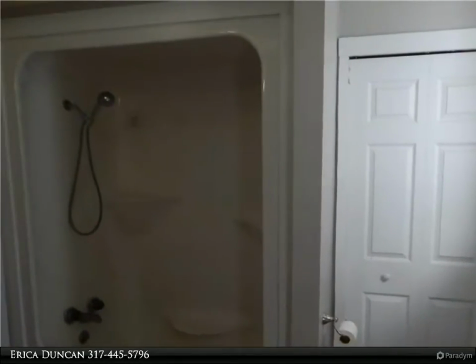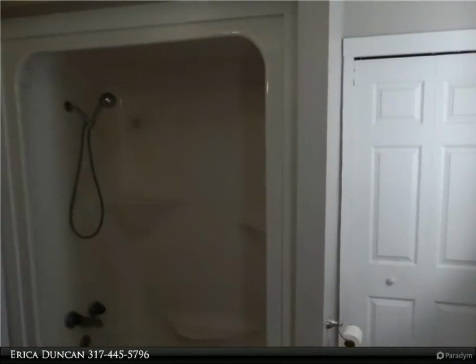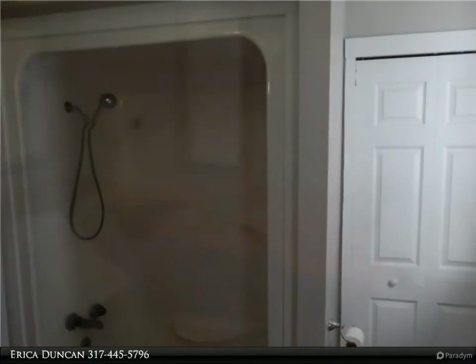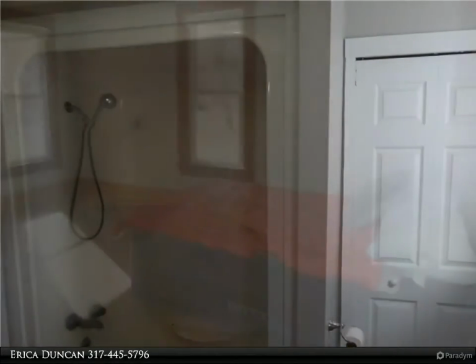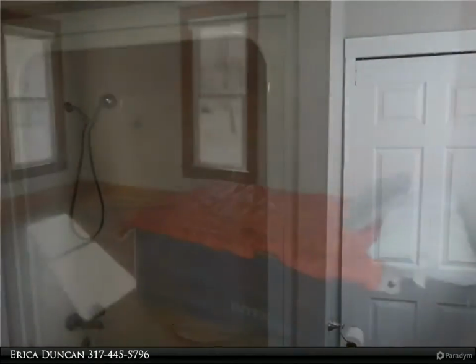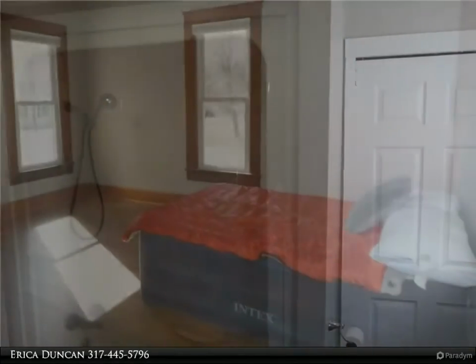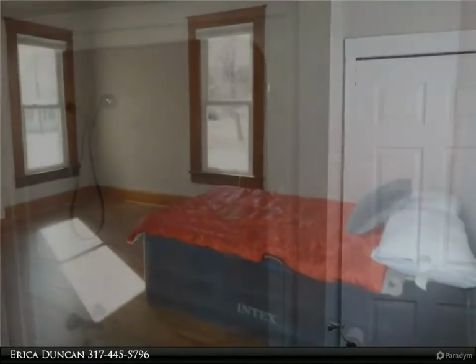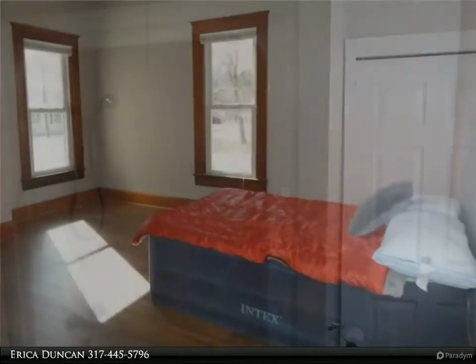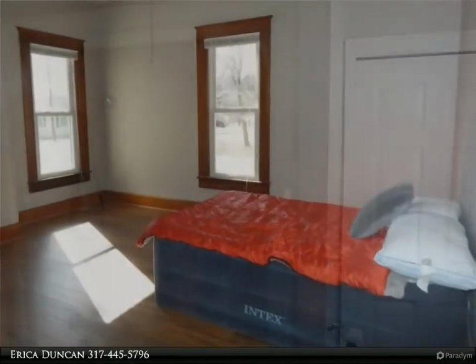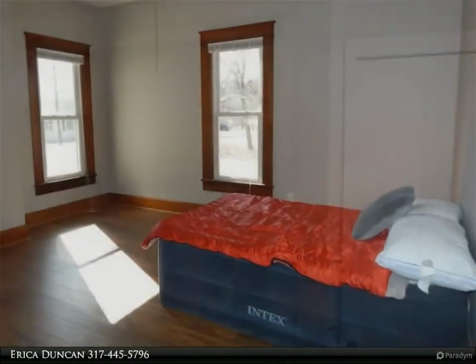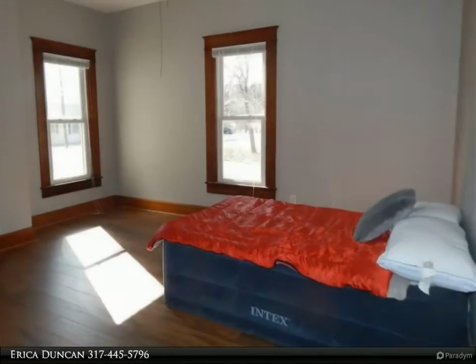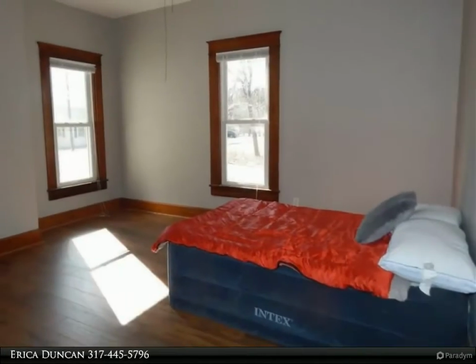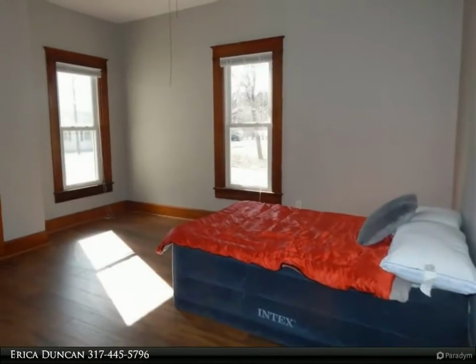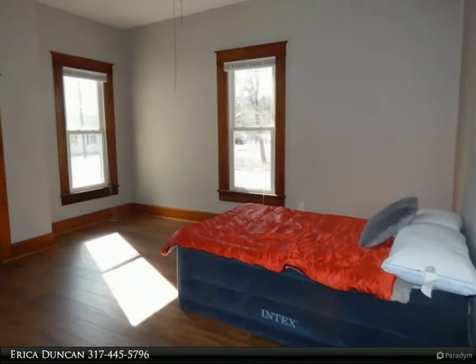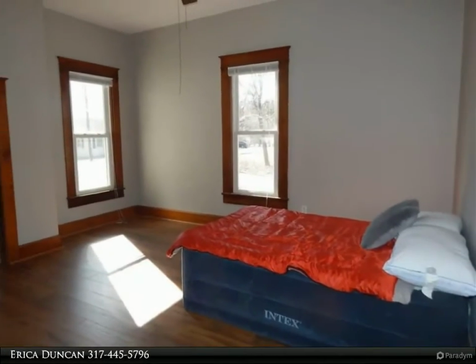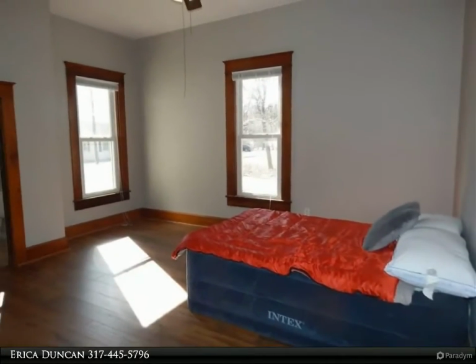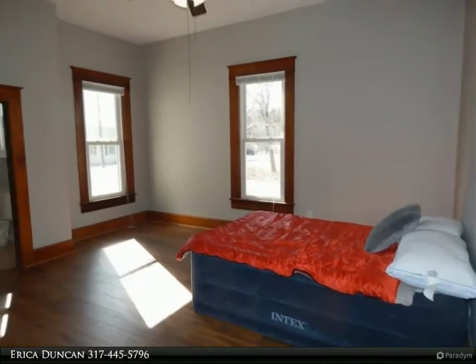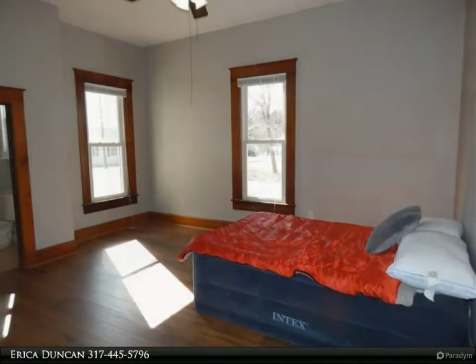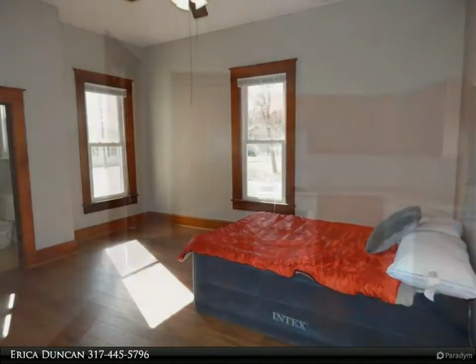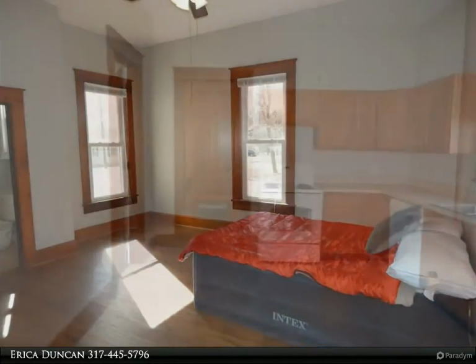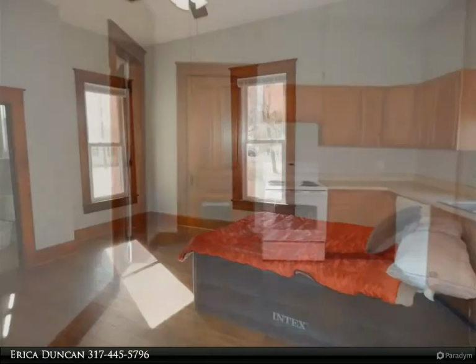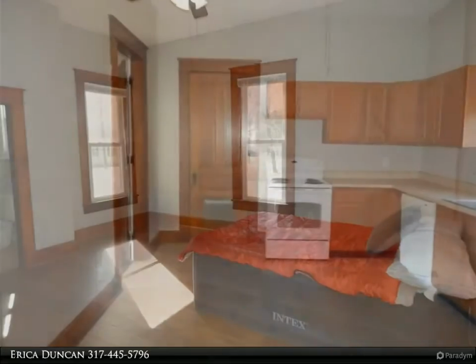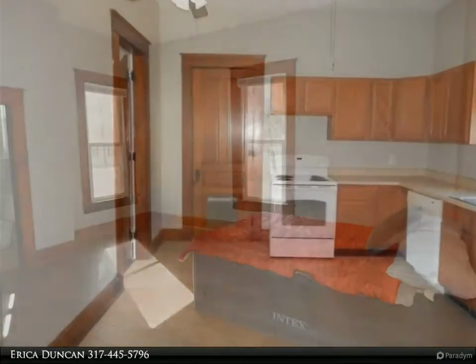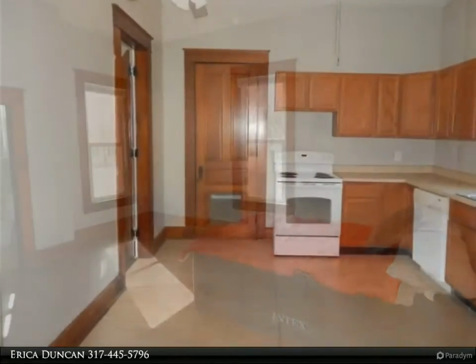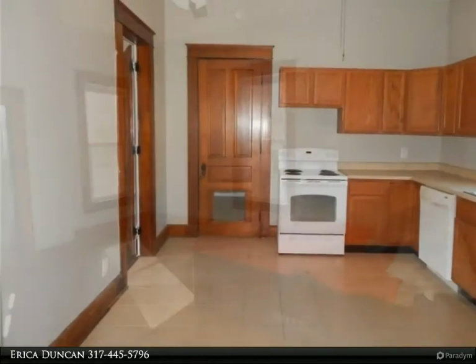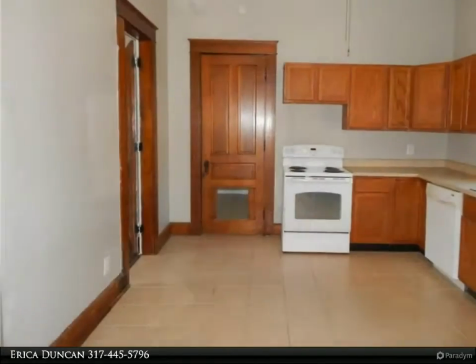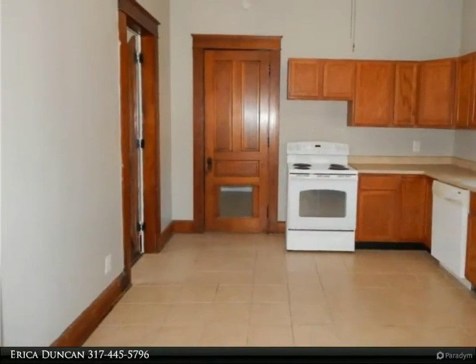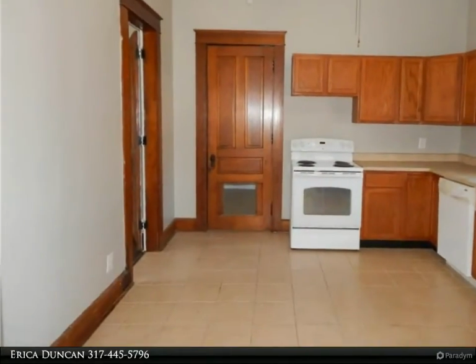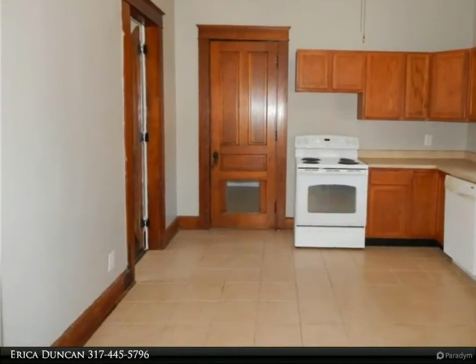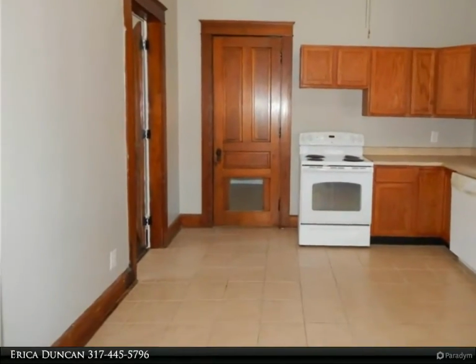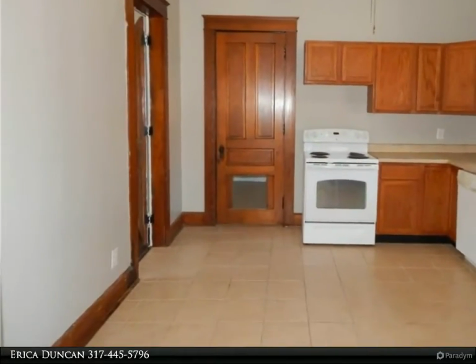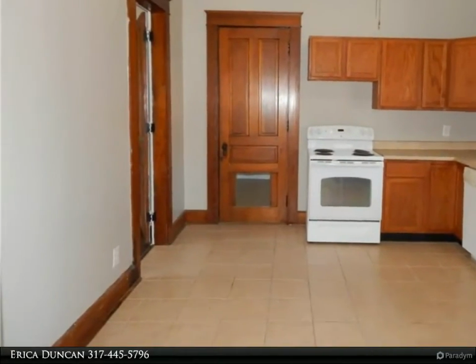Original doors and molding throughout. Many possibilities with the huge mudroom, including potential for a second bathroom down the road.